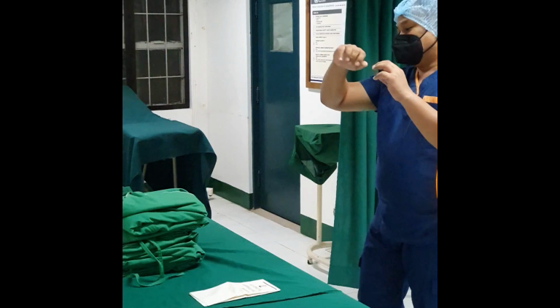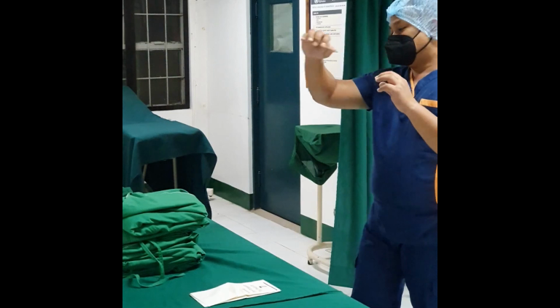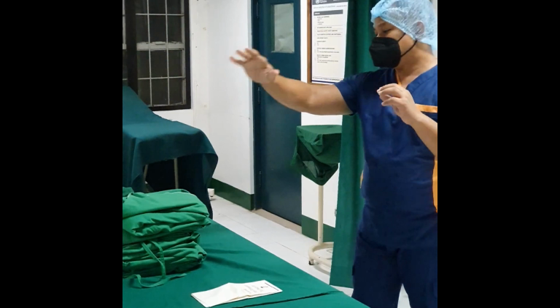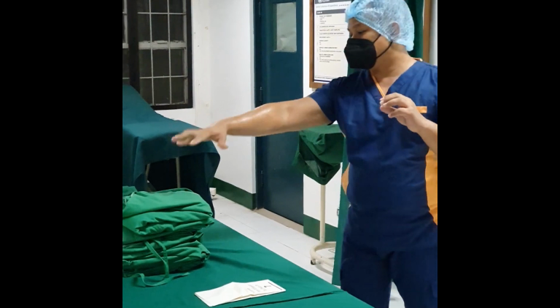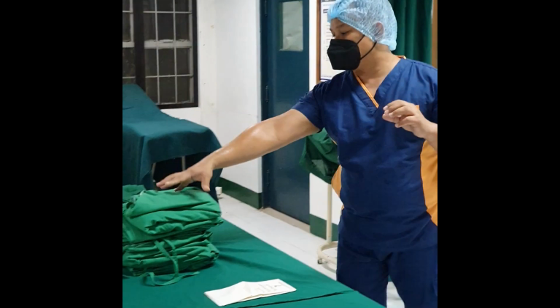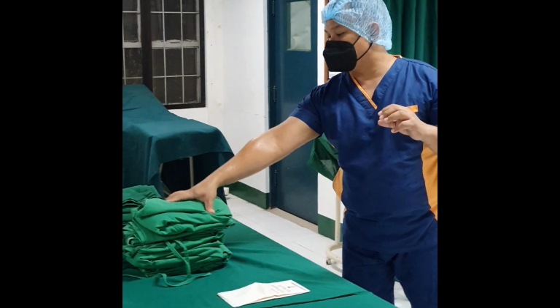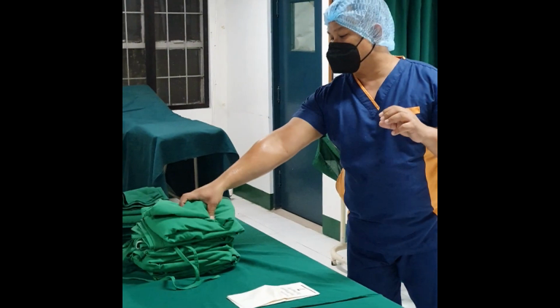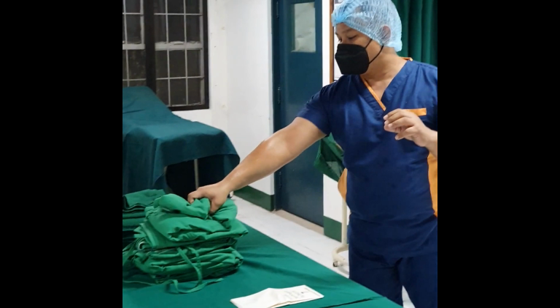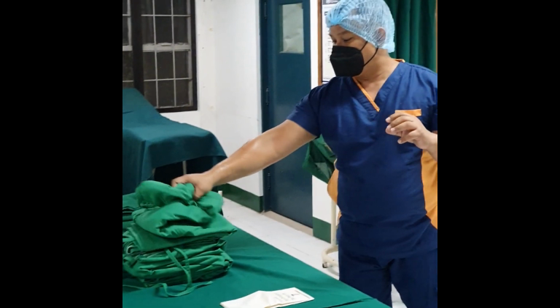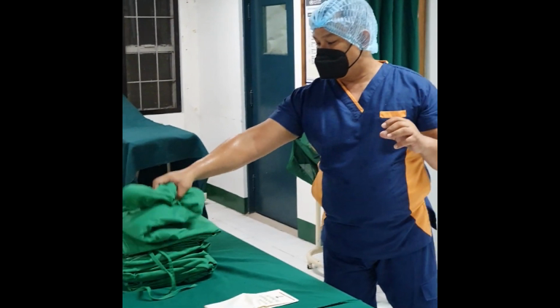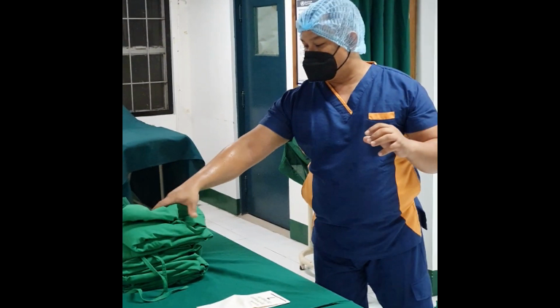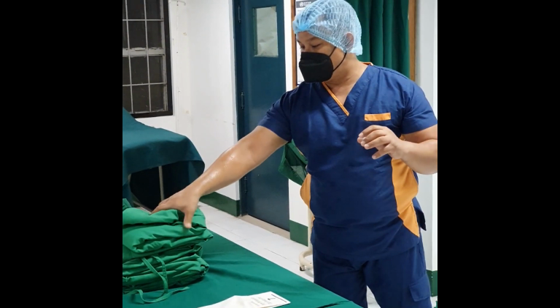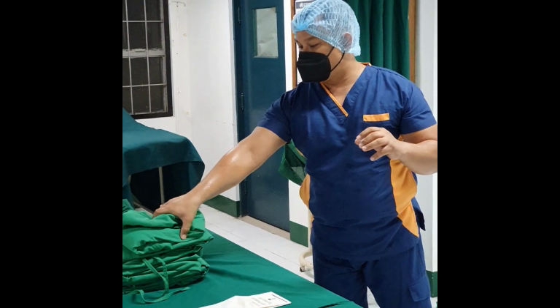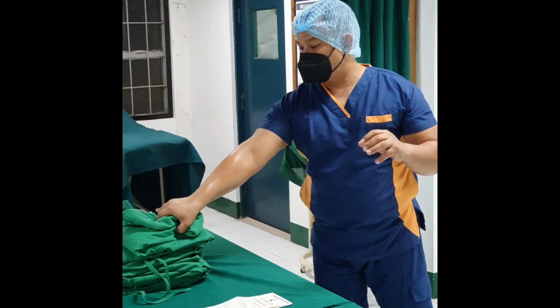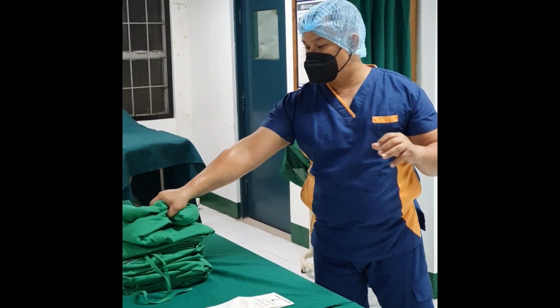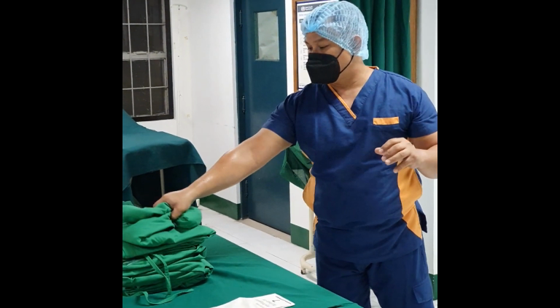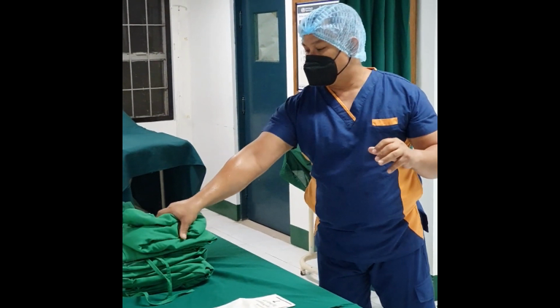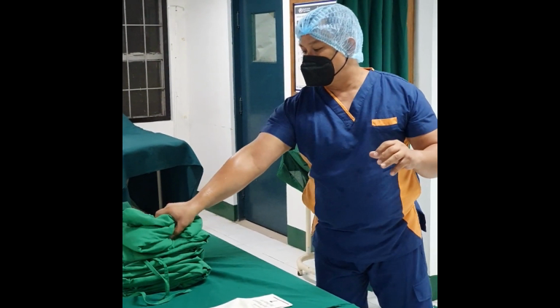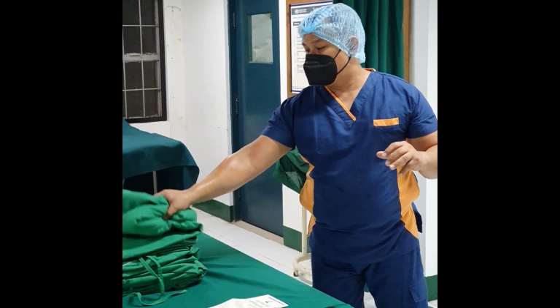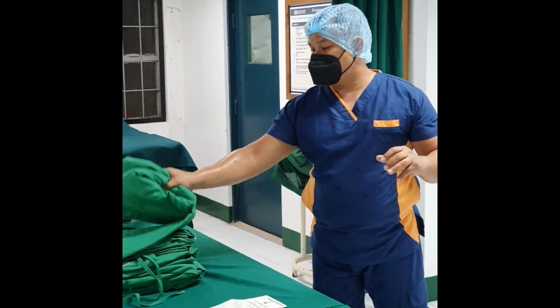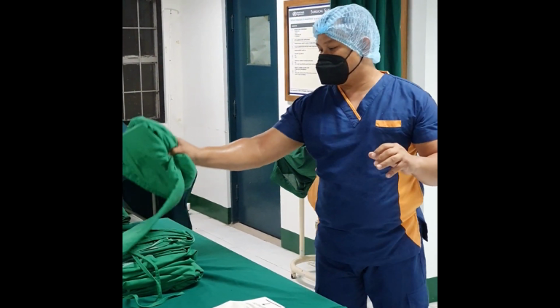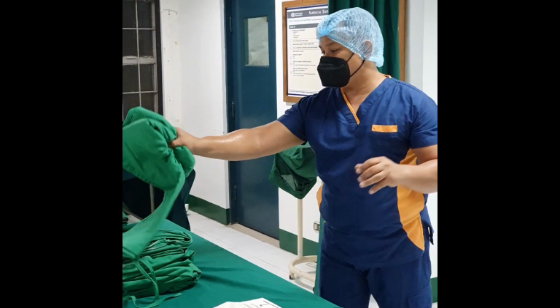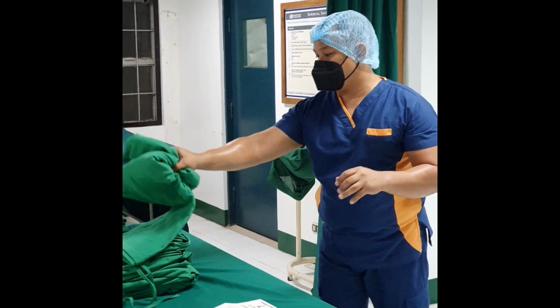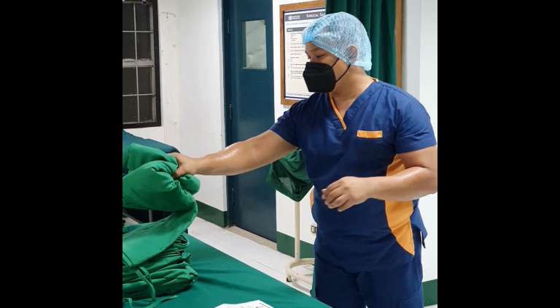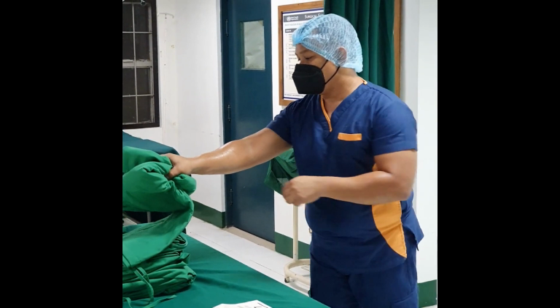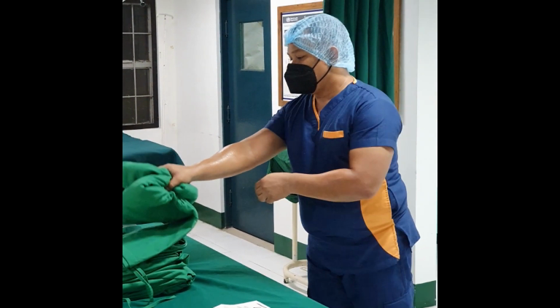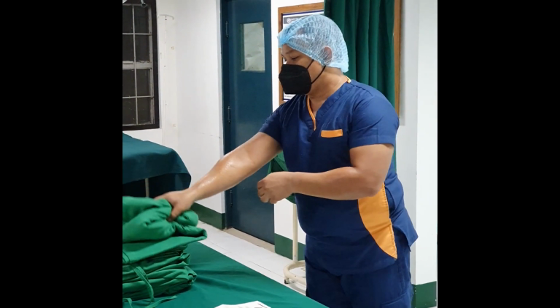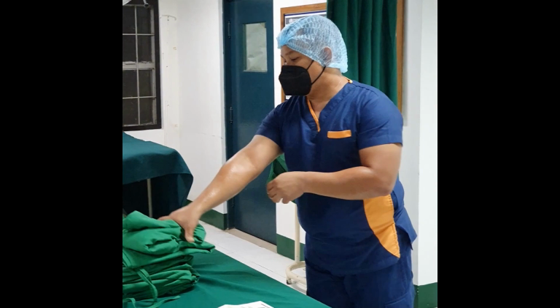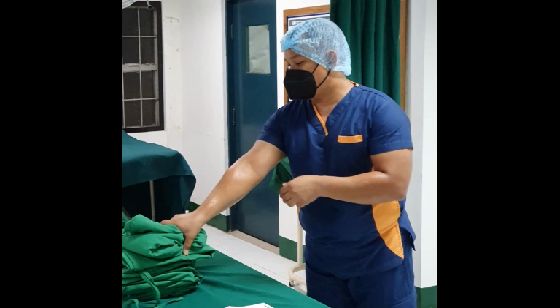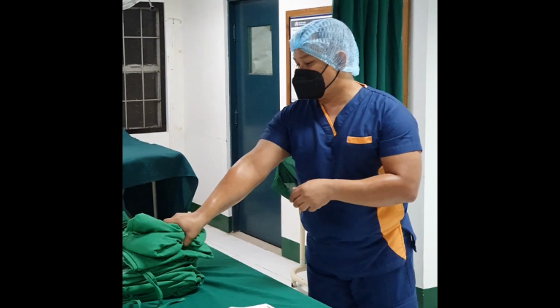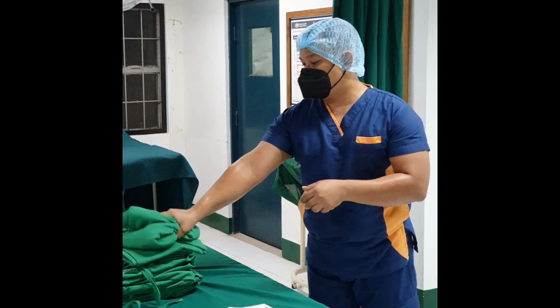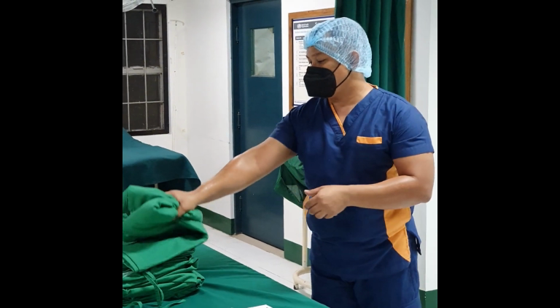Press the sterile gown at the neckline with both hands, then step back from the table.